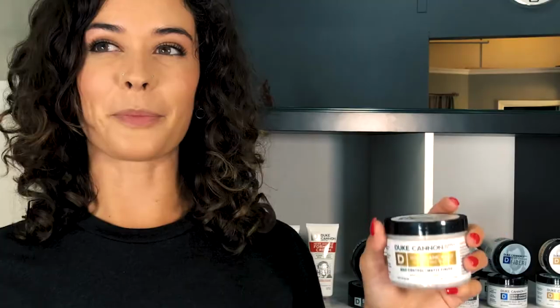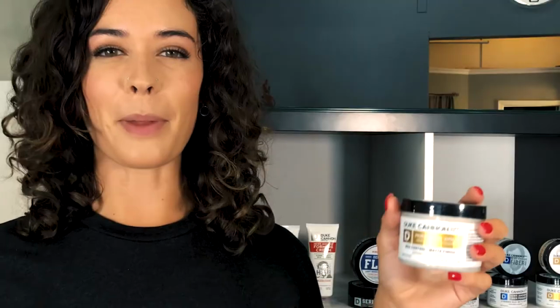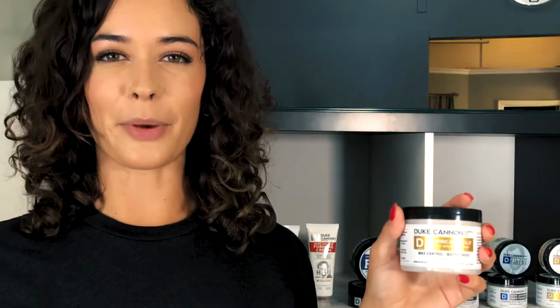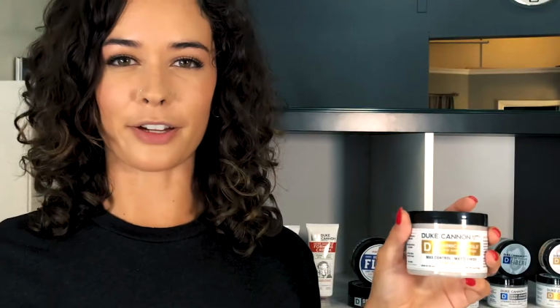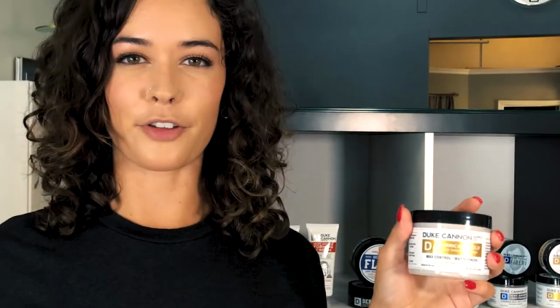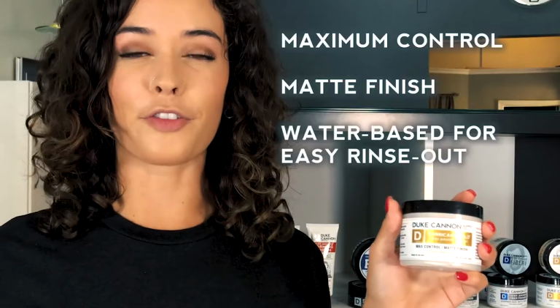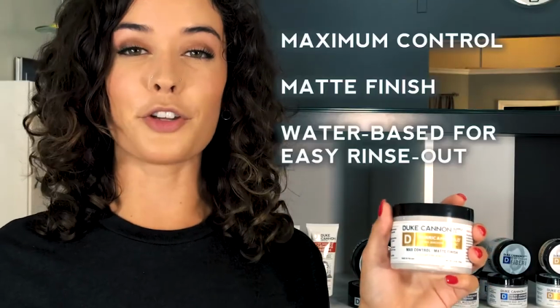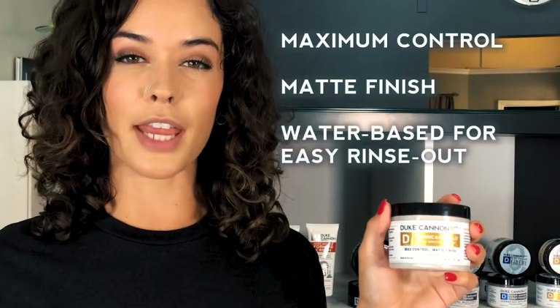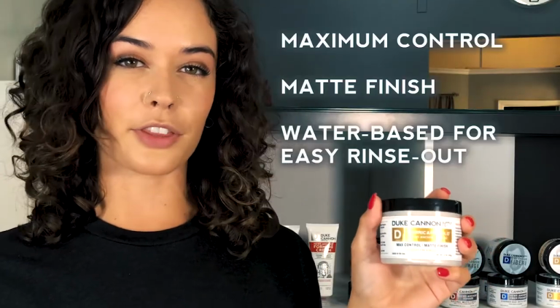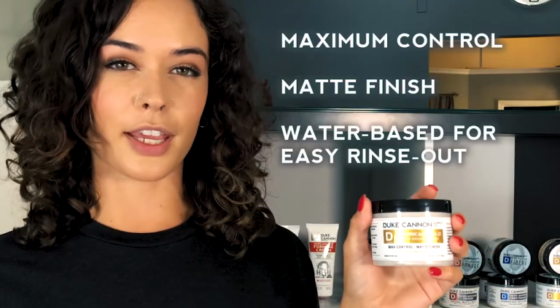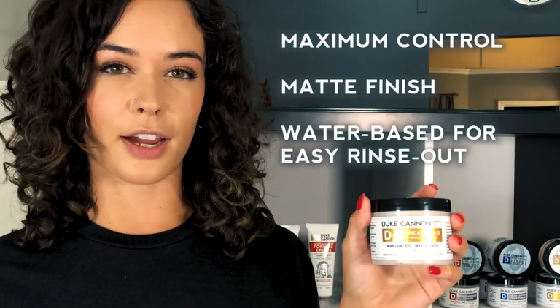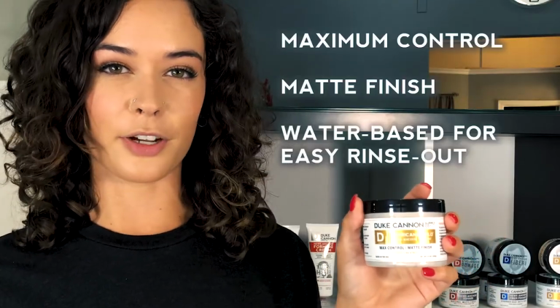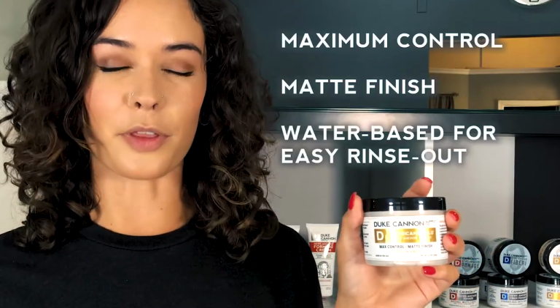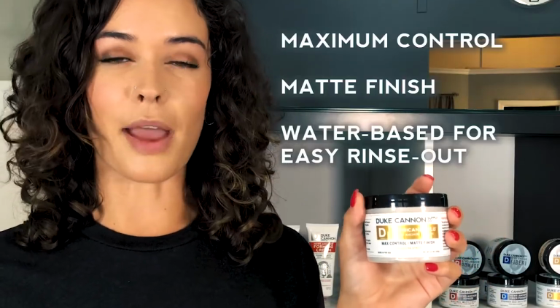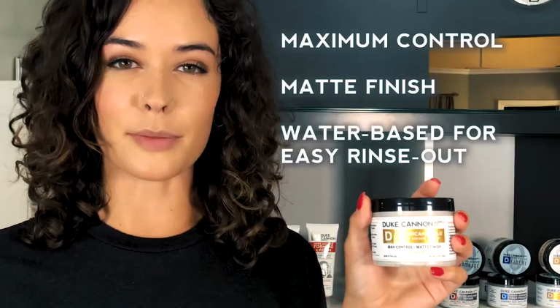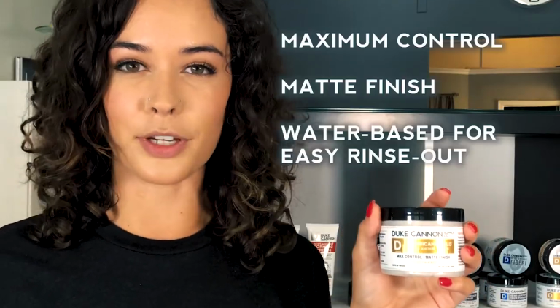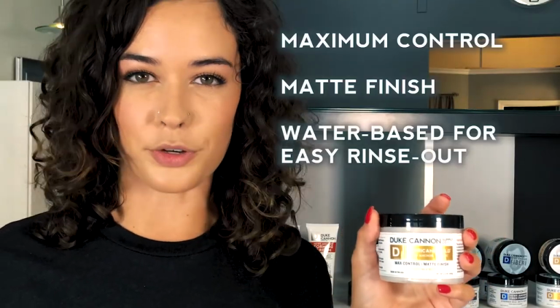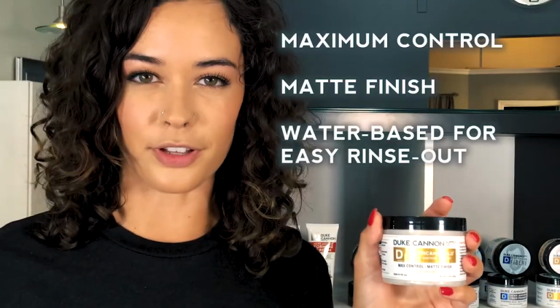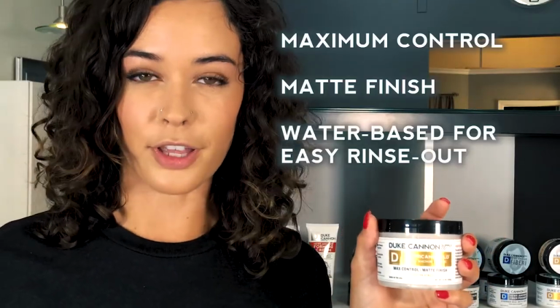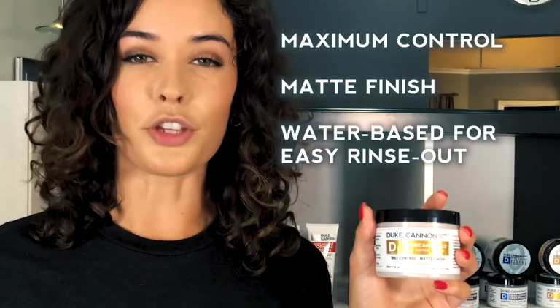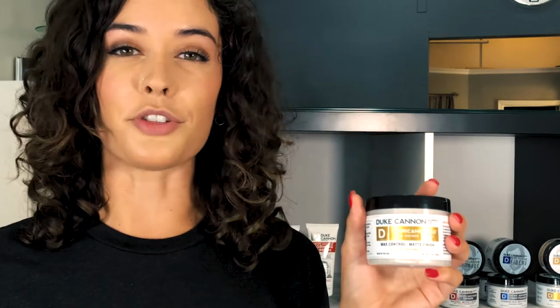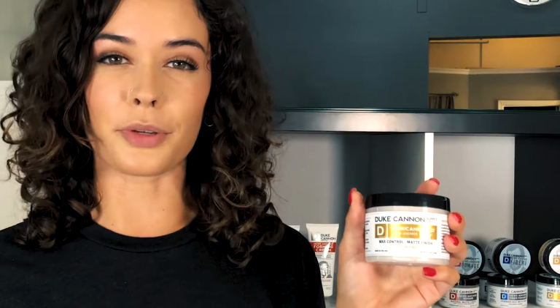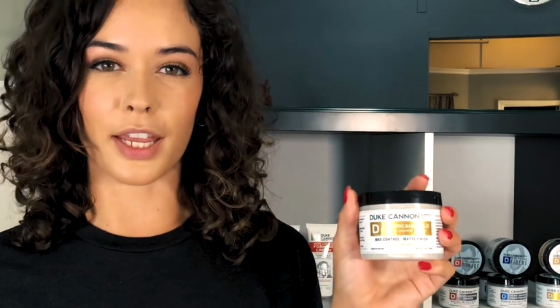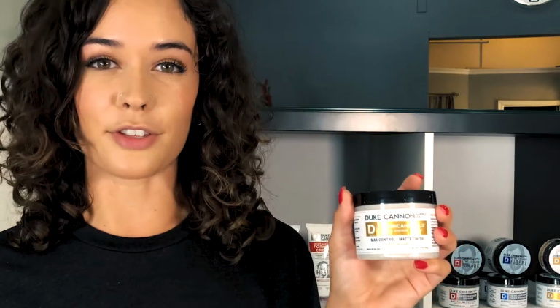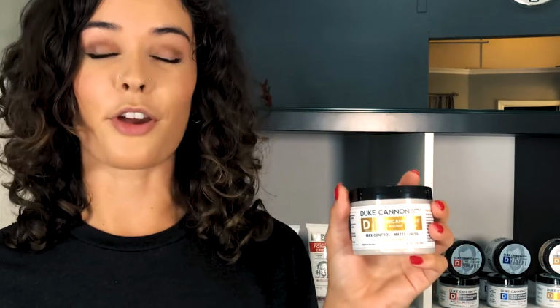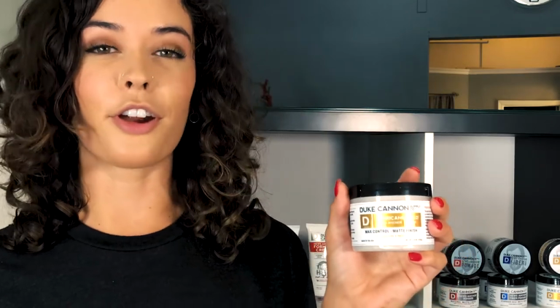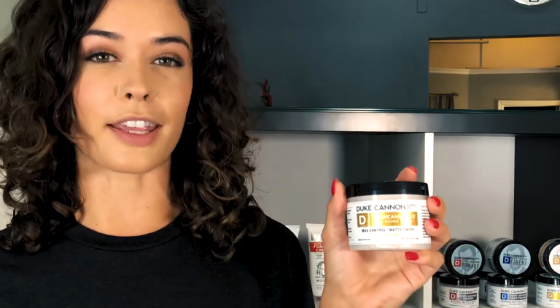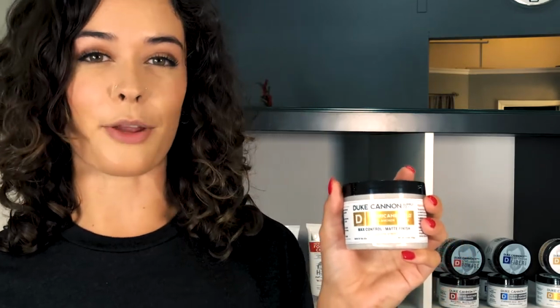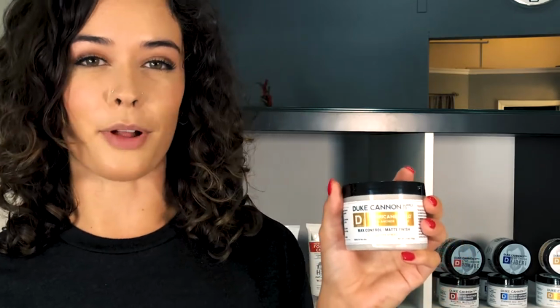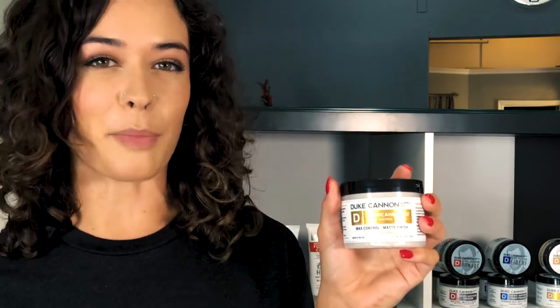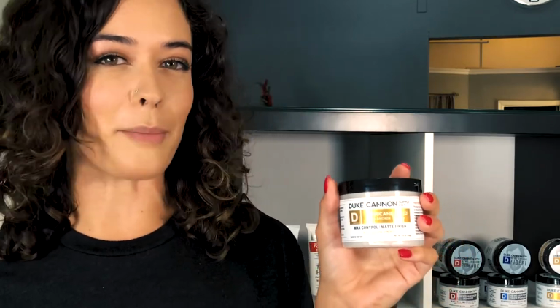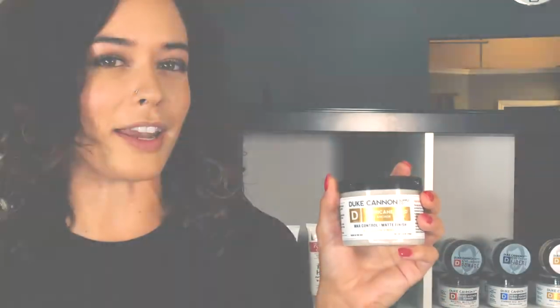Remember, for News Anchor thick hair with maximum control, use Duke Cannon's Hurricane Hold Pomade.